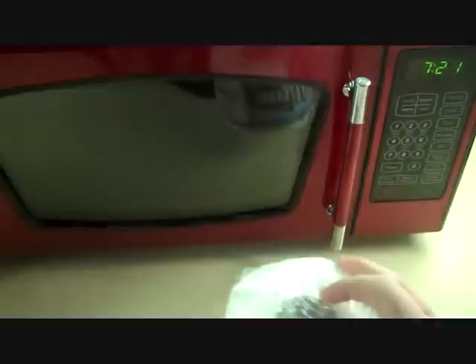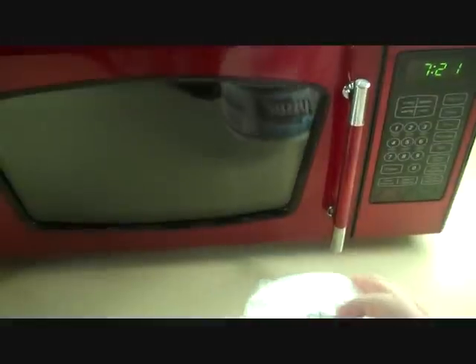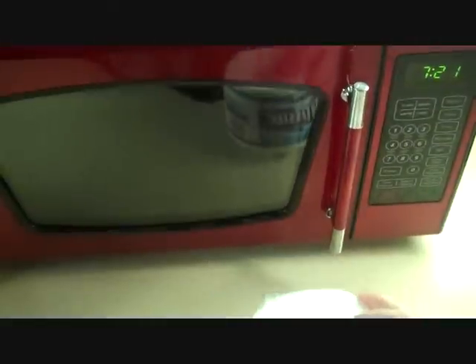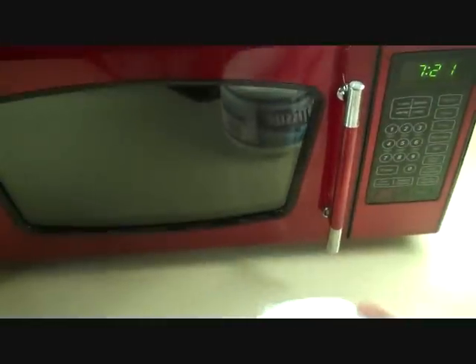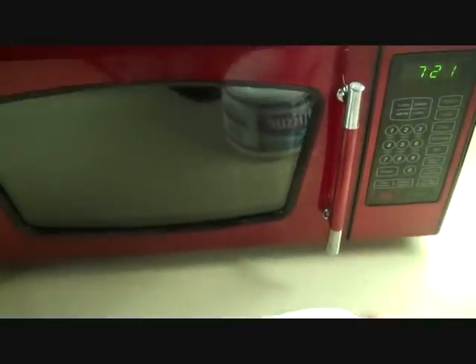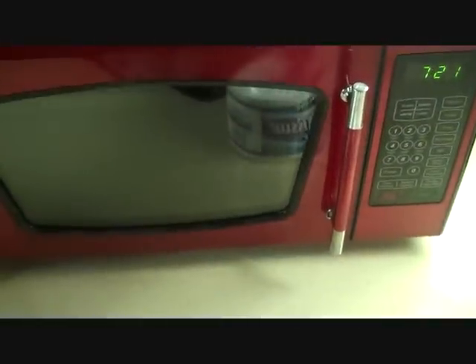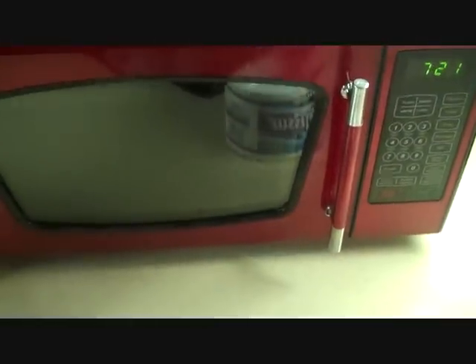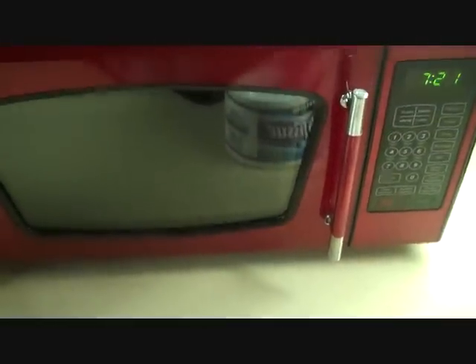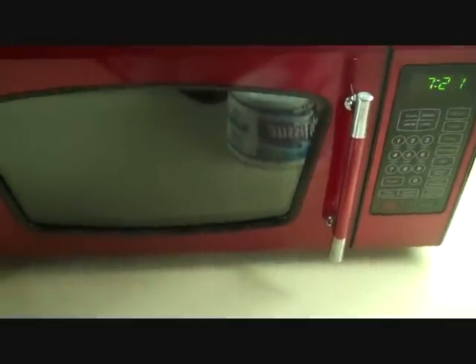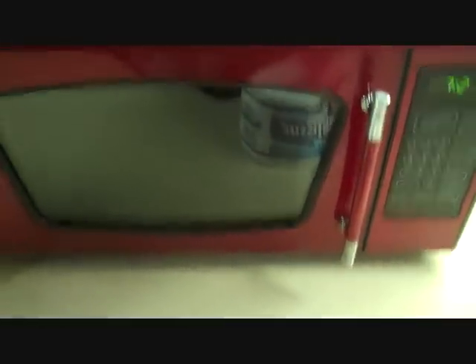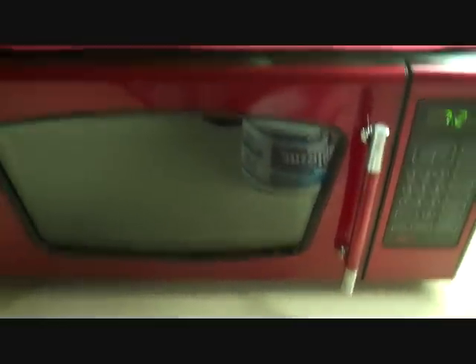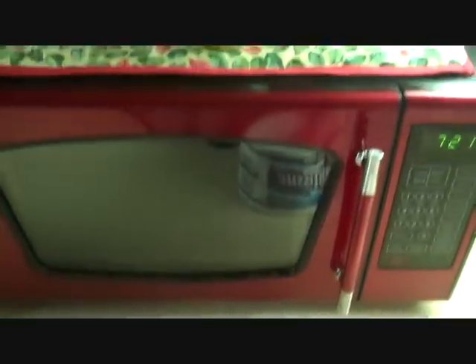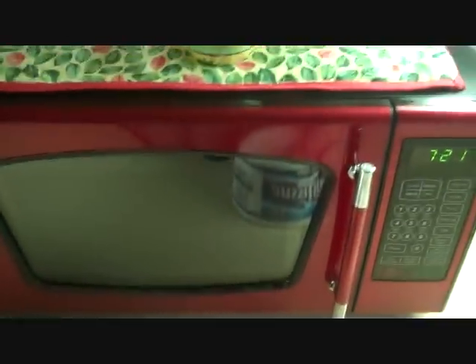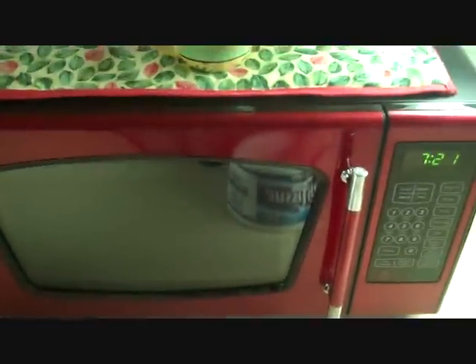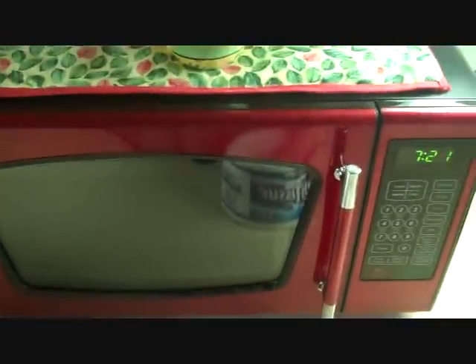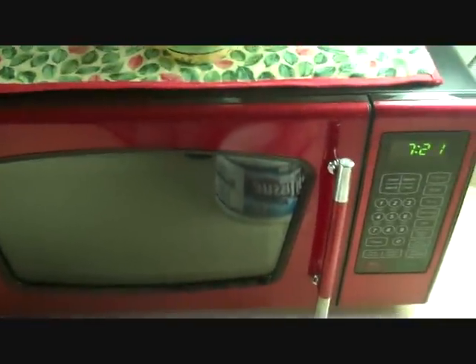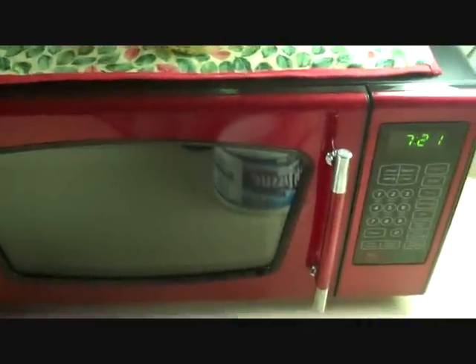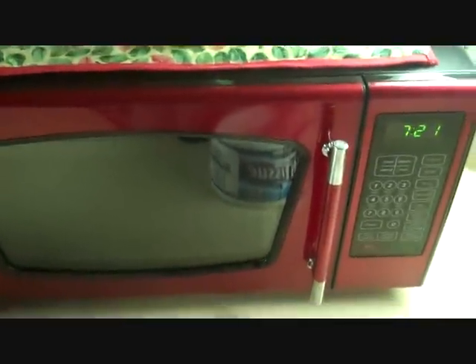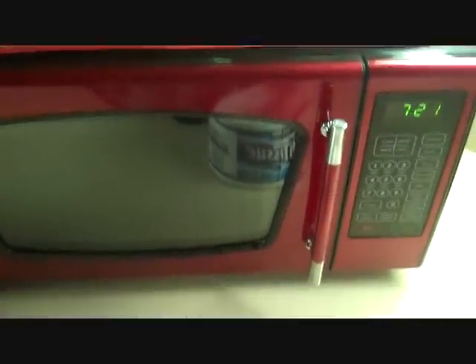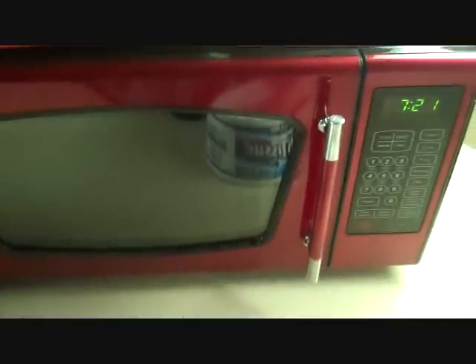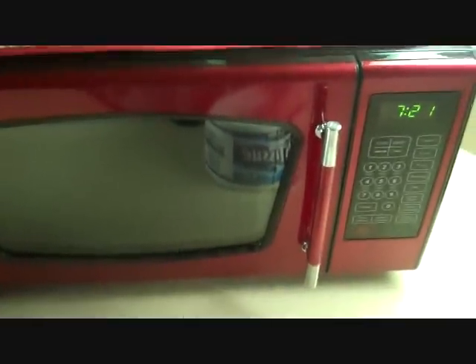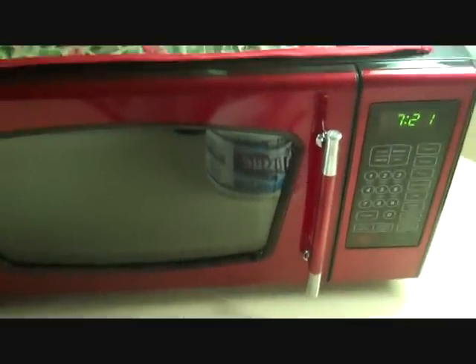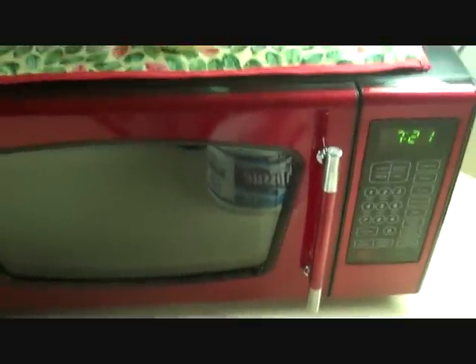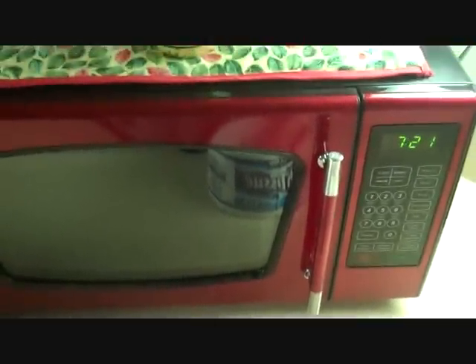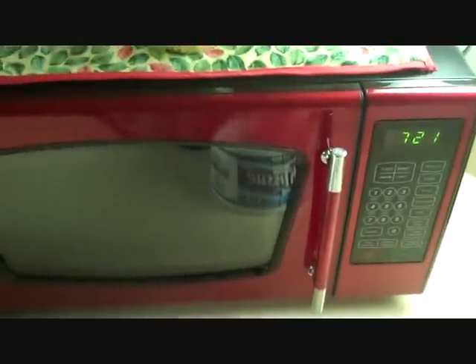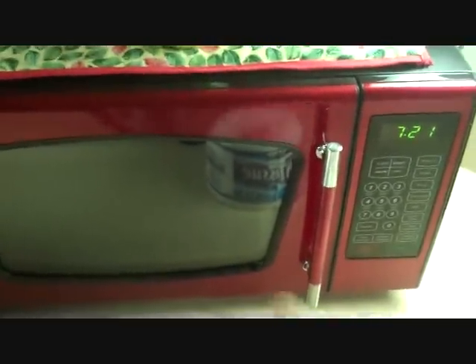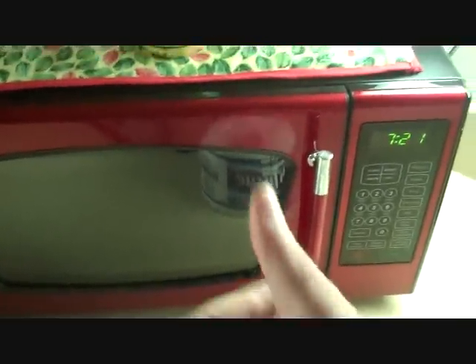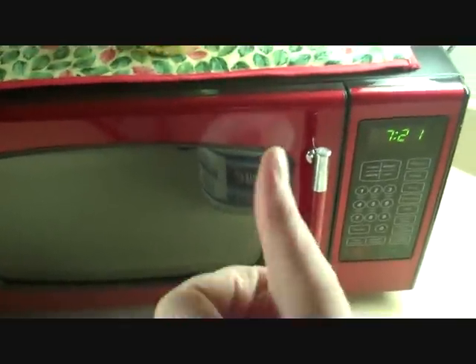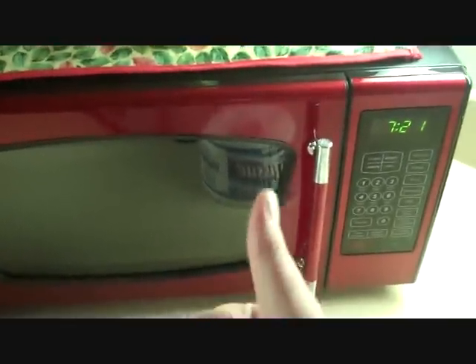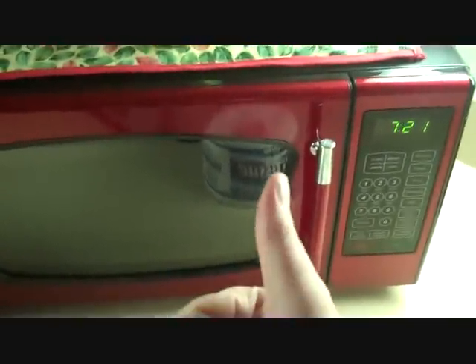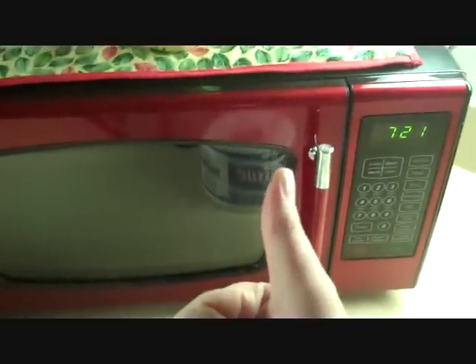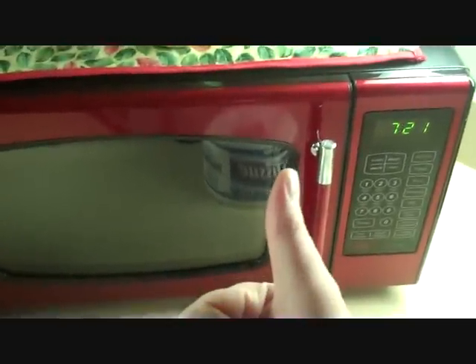Well, let me know what you guys would like to see me put in the microwave on the next video. And don't forget to thumbs up.